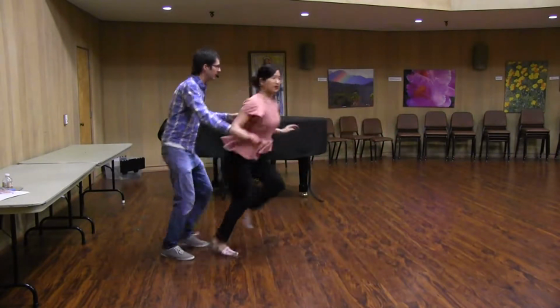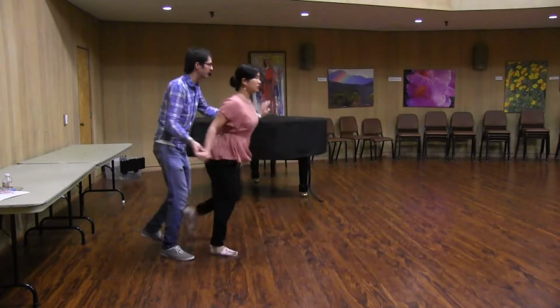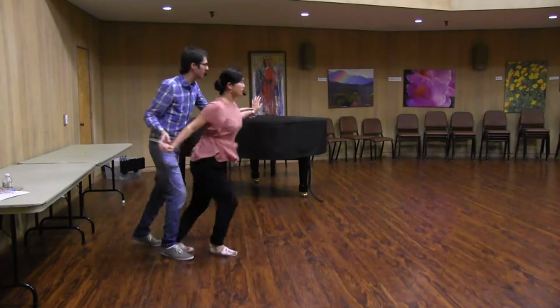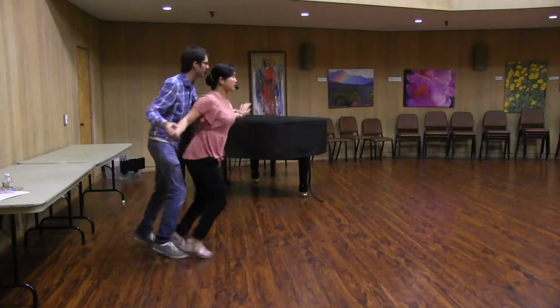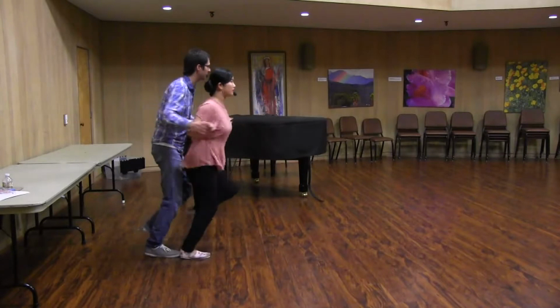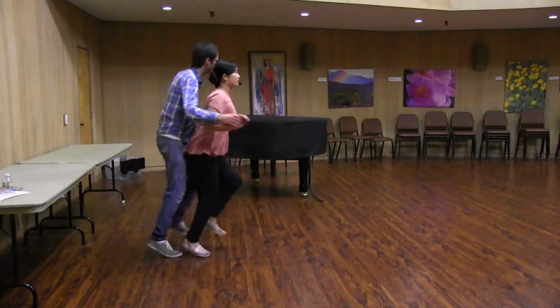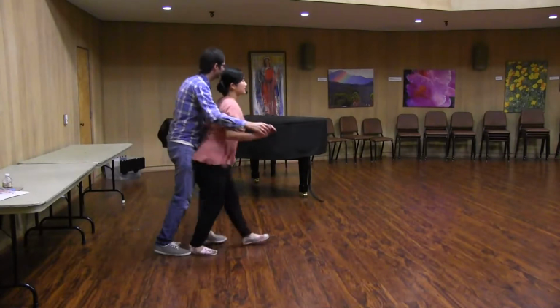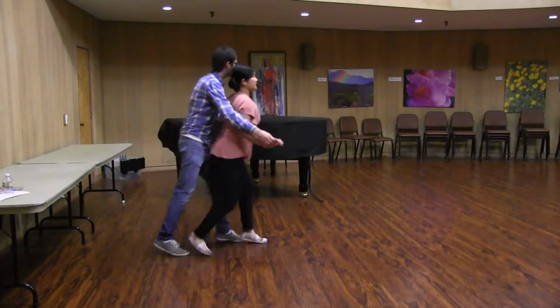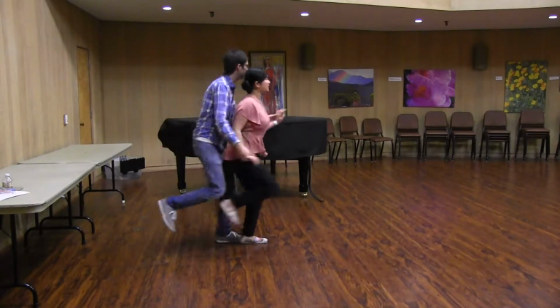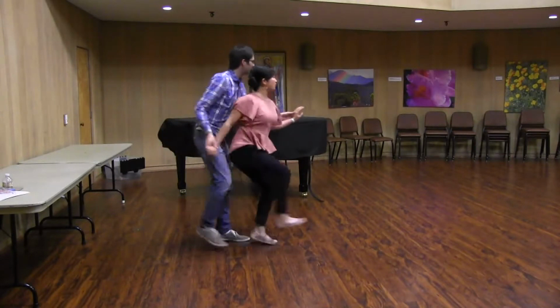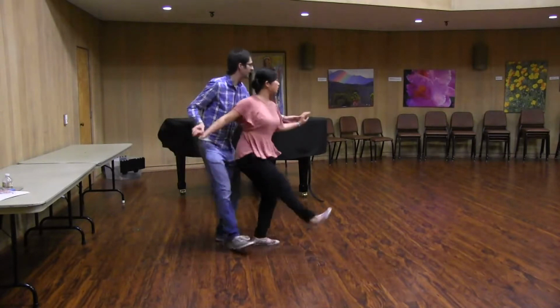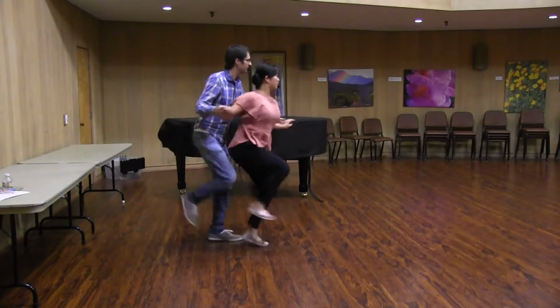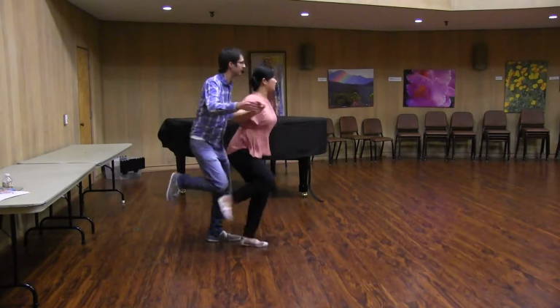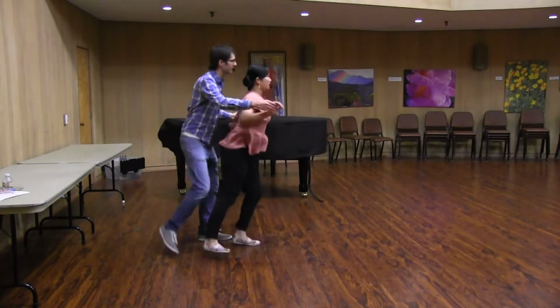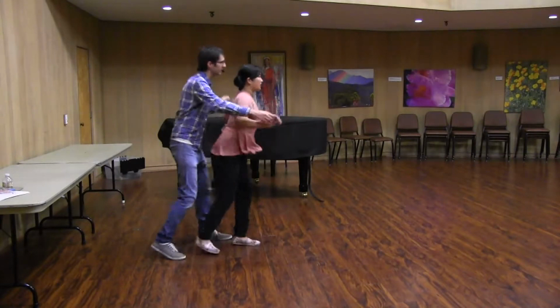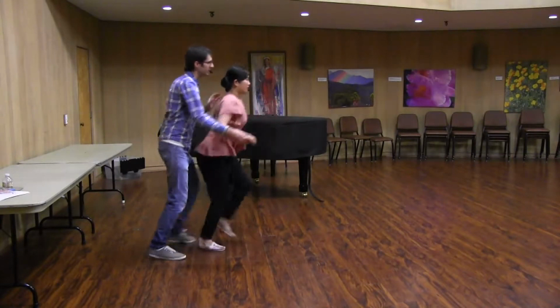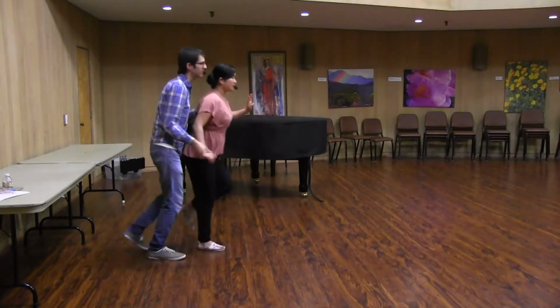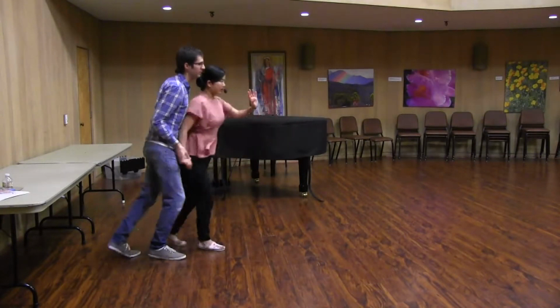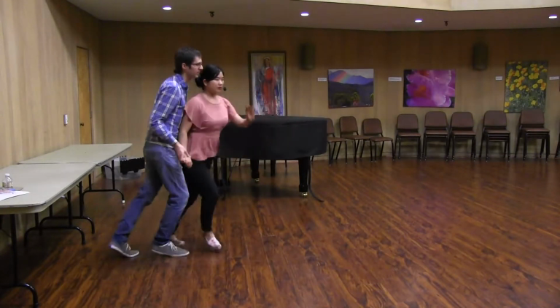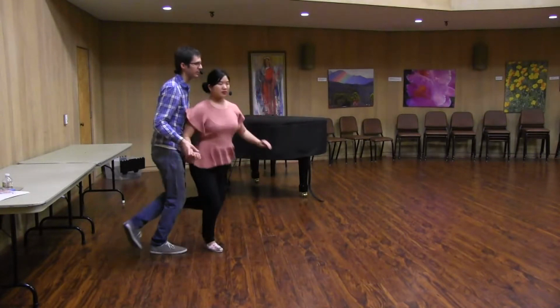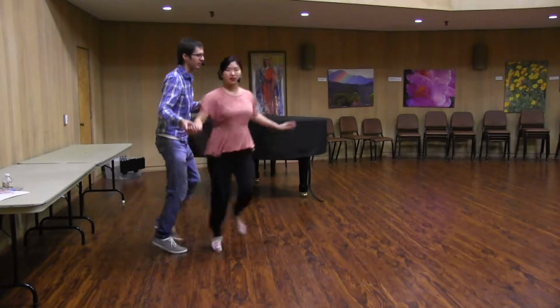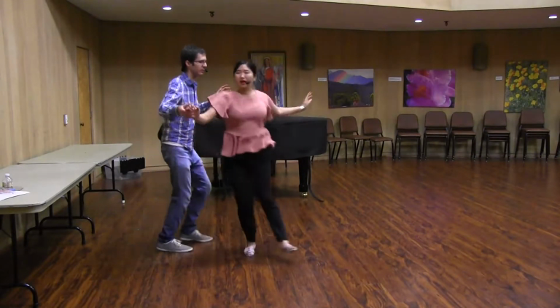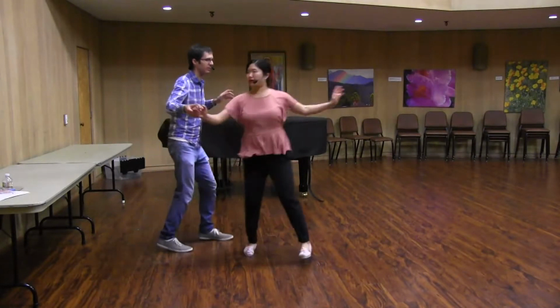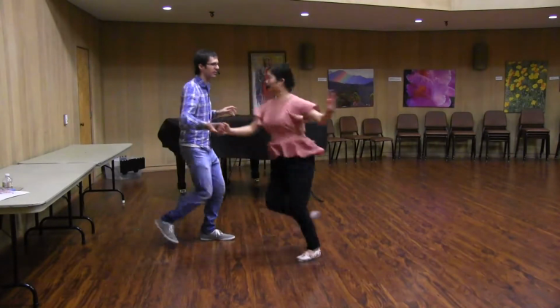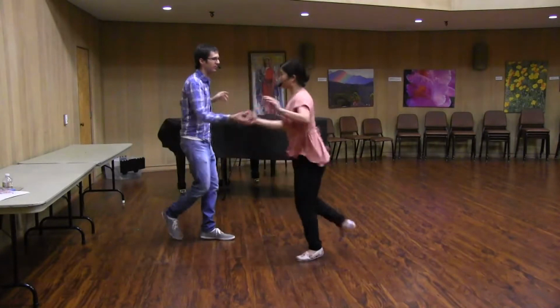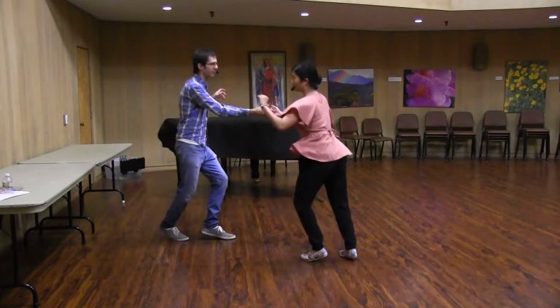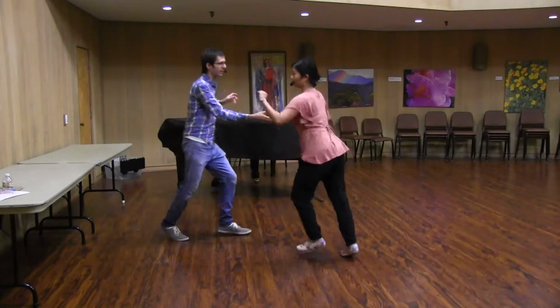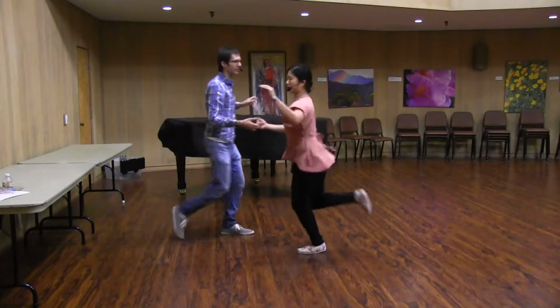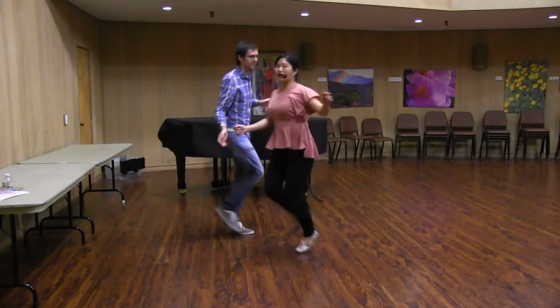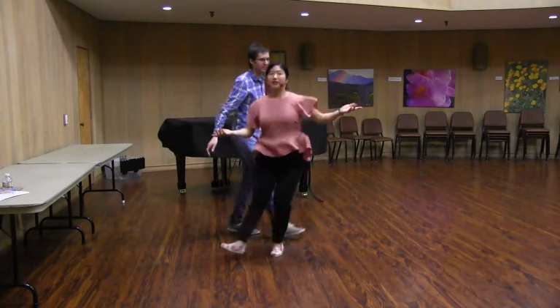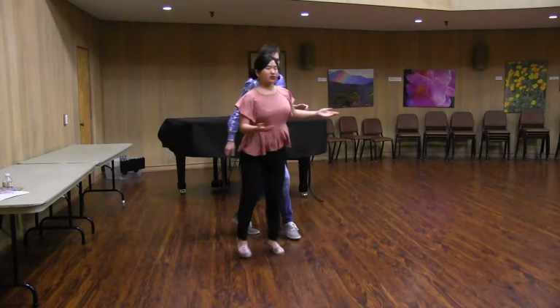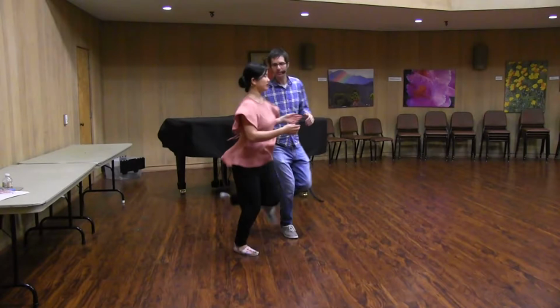Hoot. And then we'll do one basic here. Basic. Bounce. Out. Hoot. And then you're out.